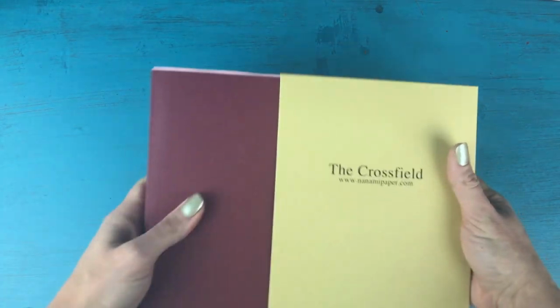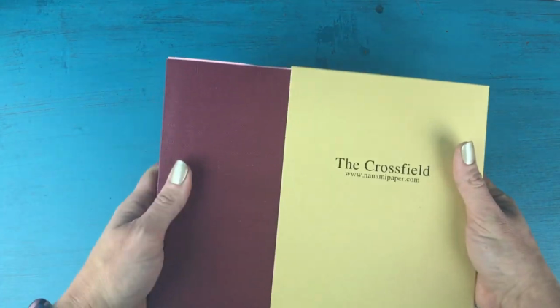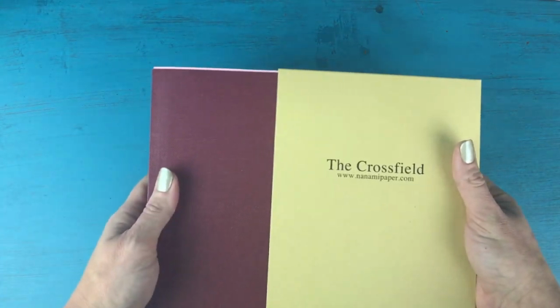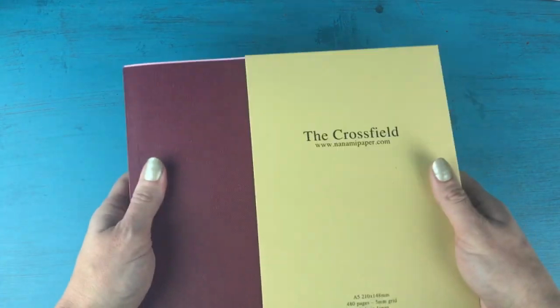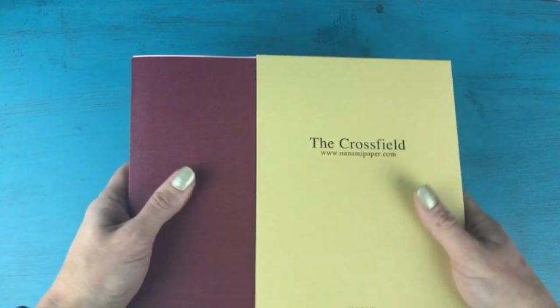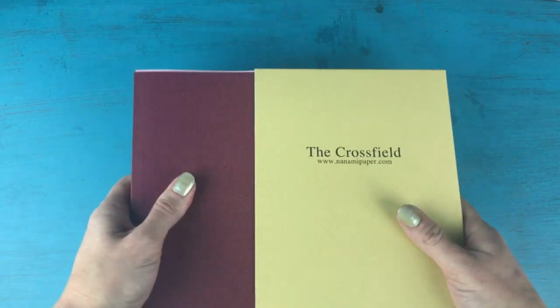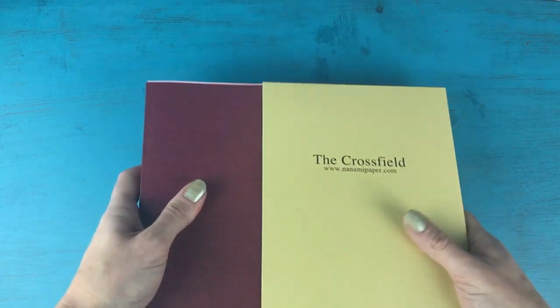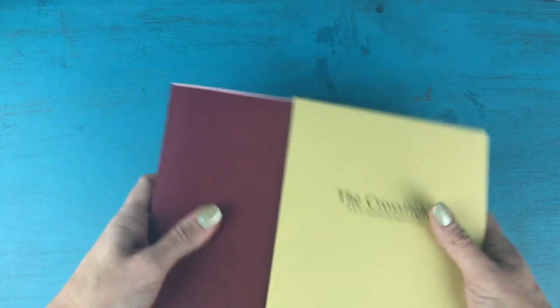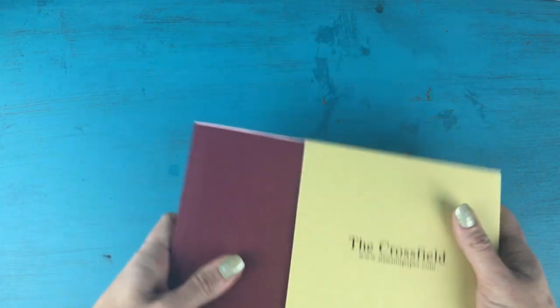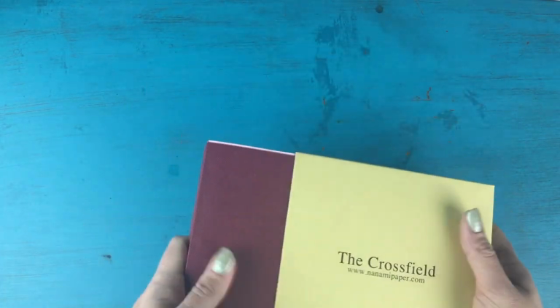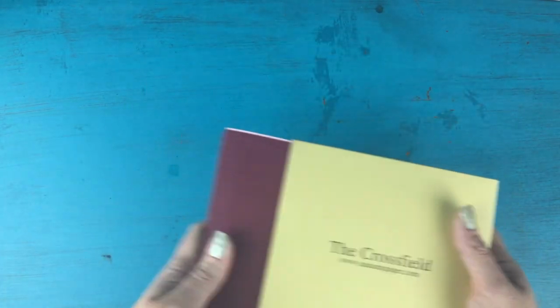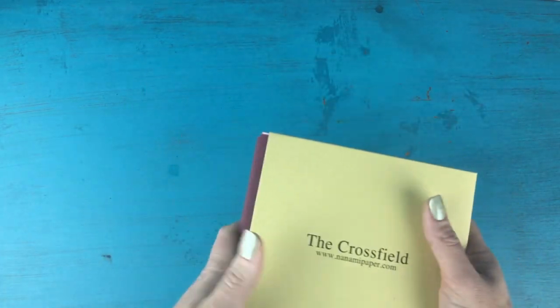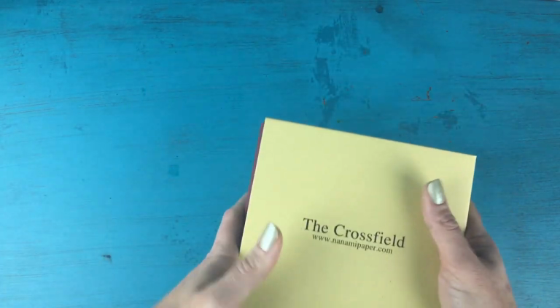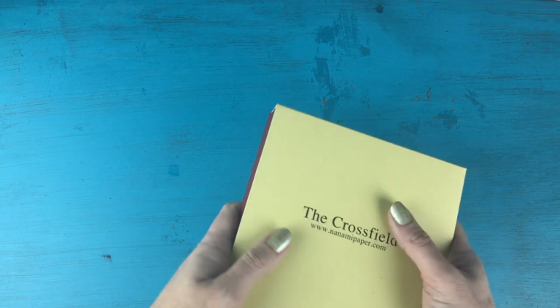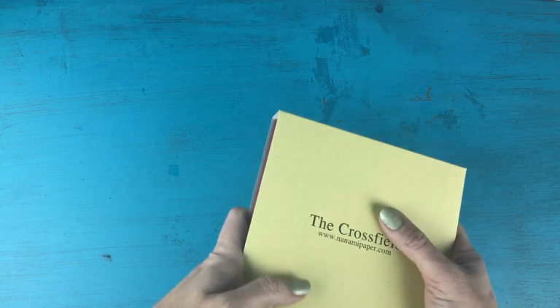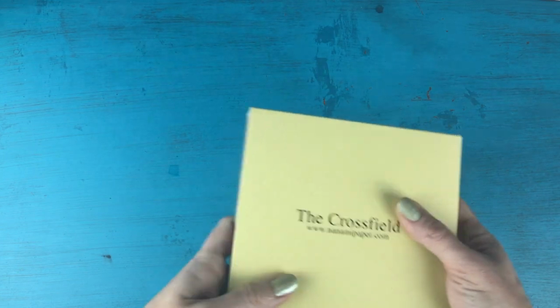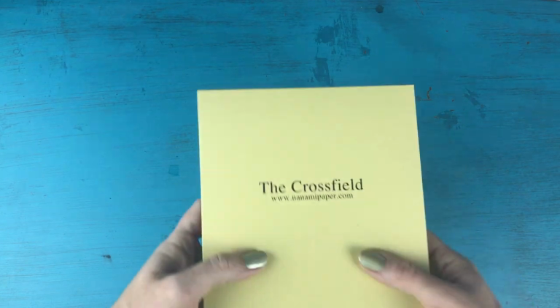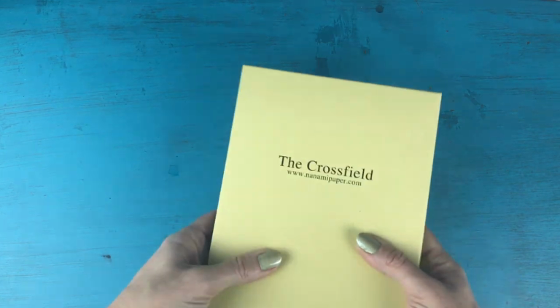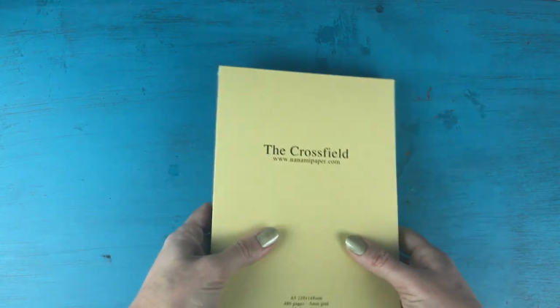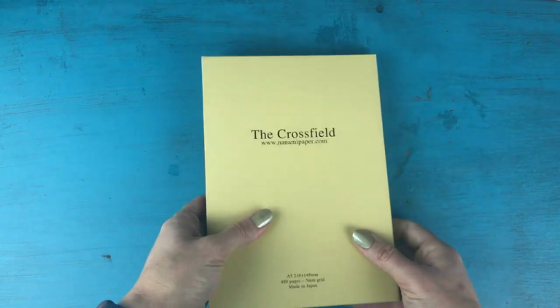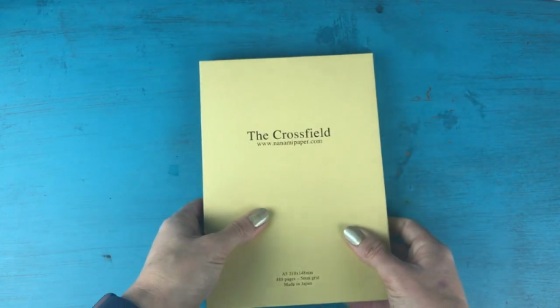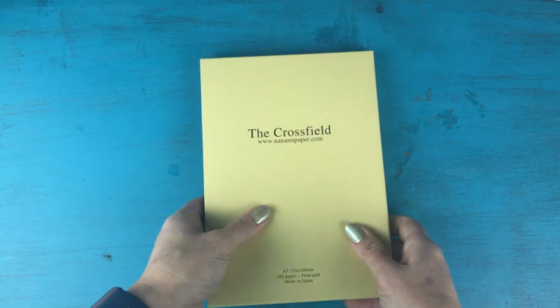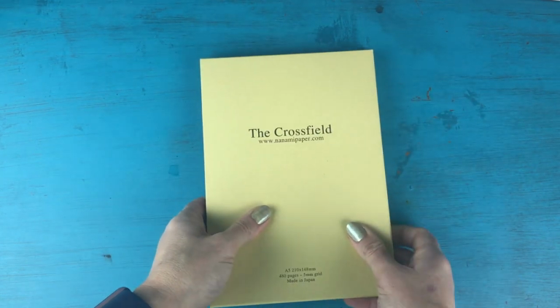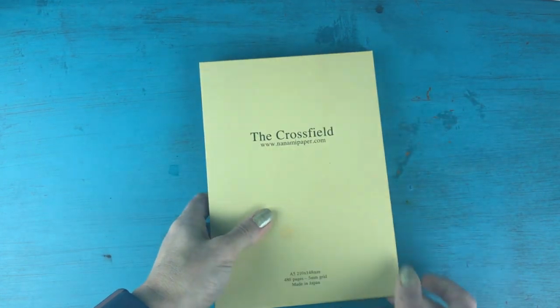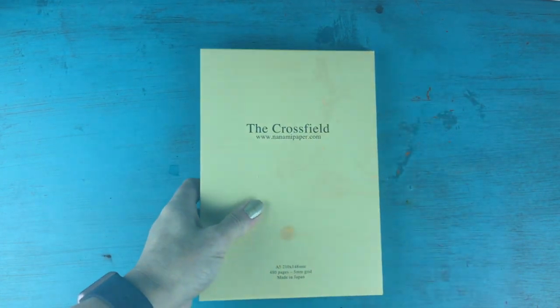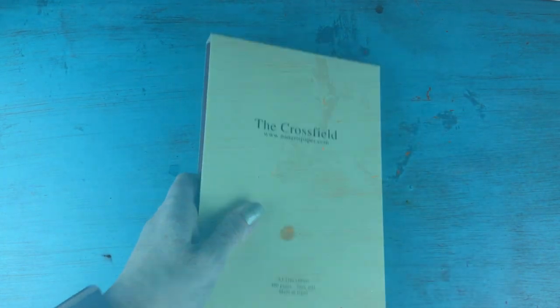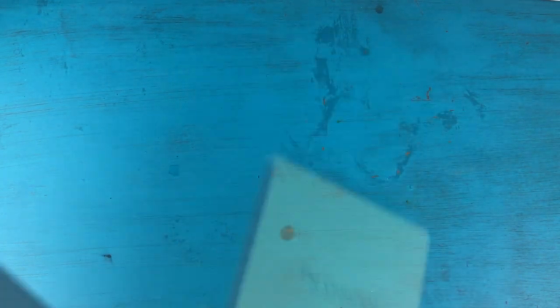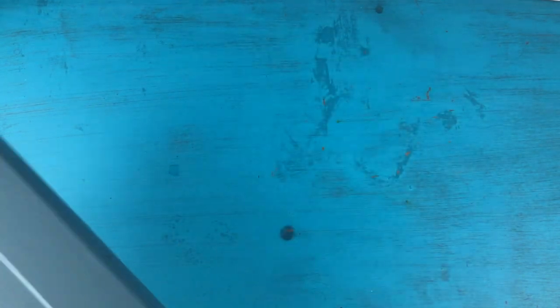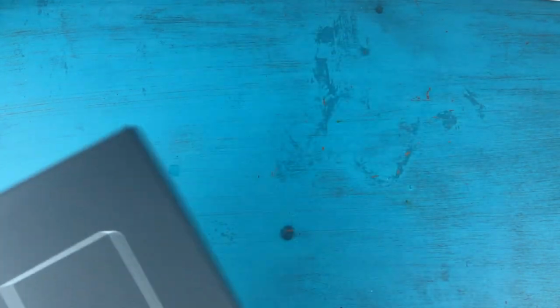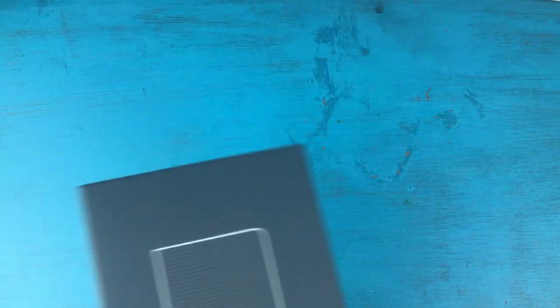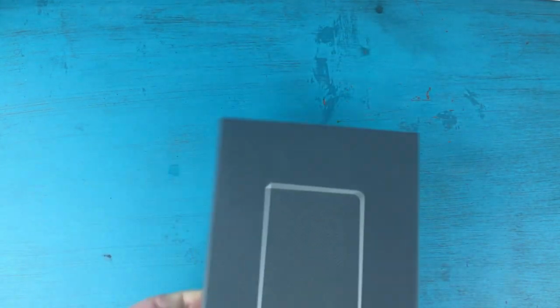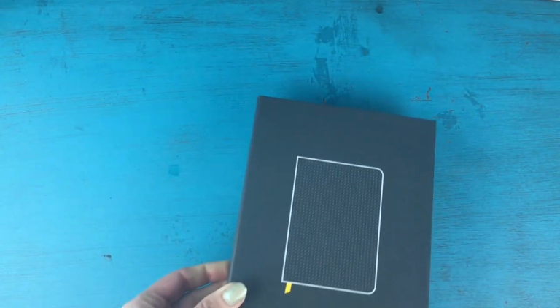On the Tomoe River paper, fountain pens write beautifully — there's a lot of shading and definition in the different inks, and no feathering whatsoever. Flipping it over, this paper does ghost a lot due to its extremely thin nature, but the fact that ink does not bleed through despite being so thin is a marvel. If ghosting bothers you, you might decide to just write on one side. It's a really simple, minimalist notebook and I love that it comes in a little craft sleeve.